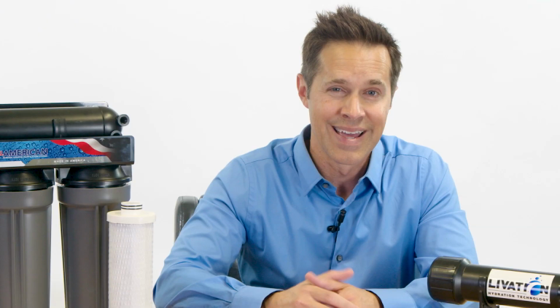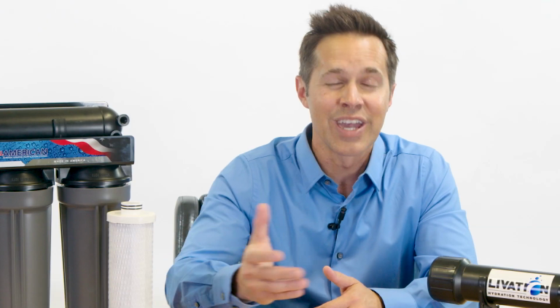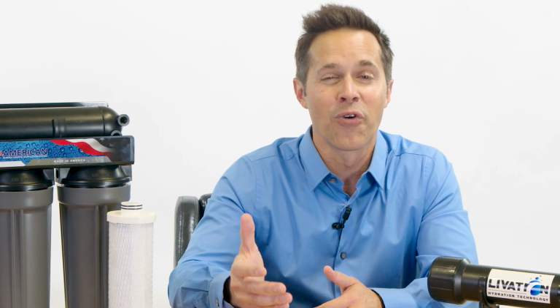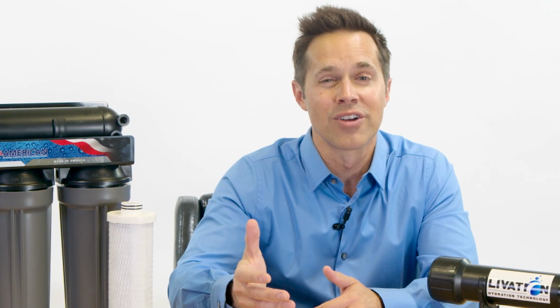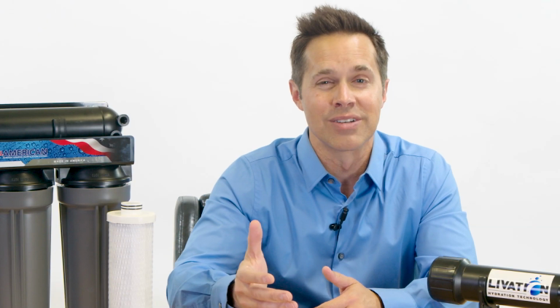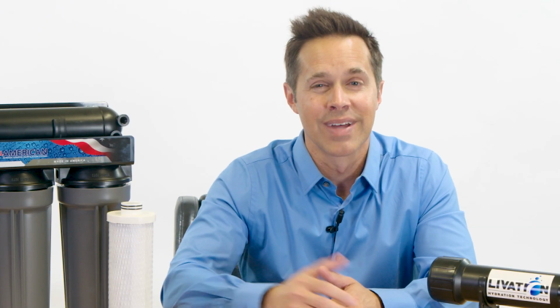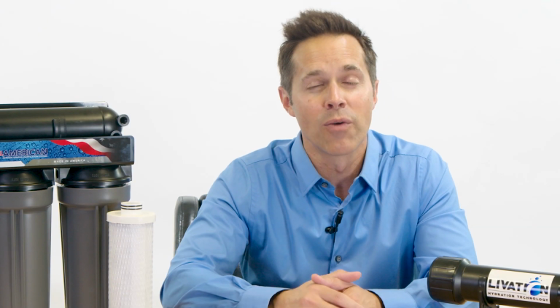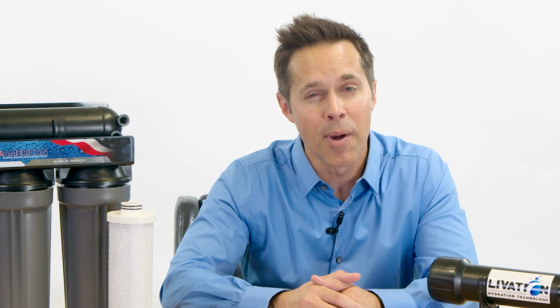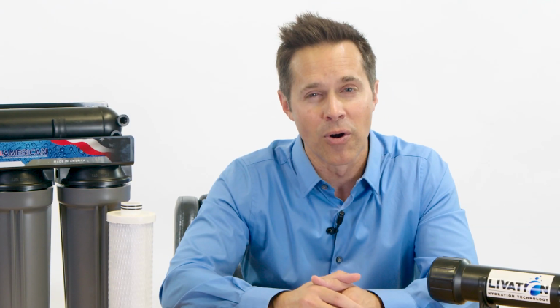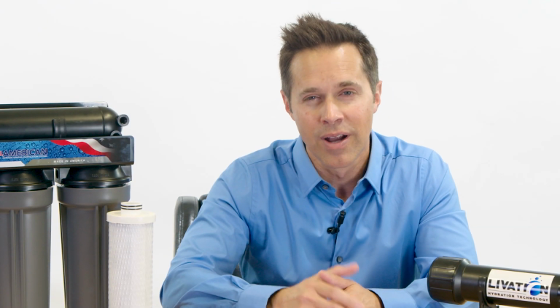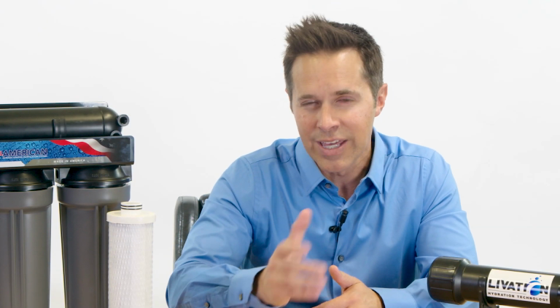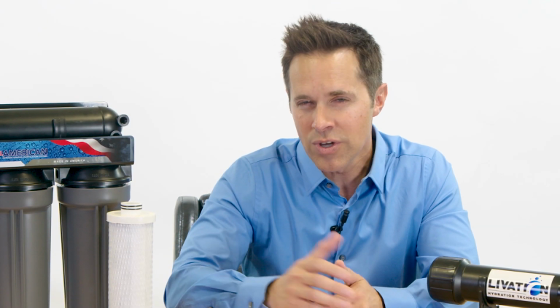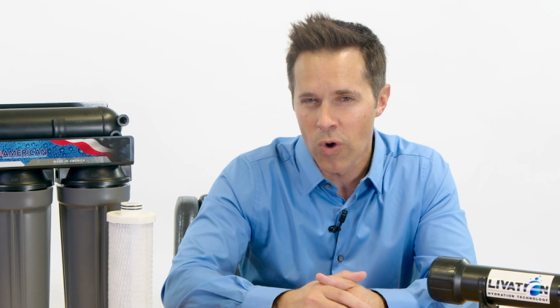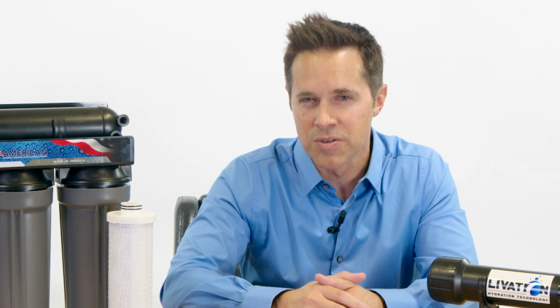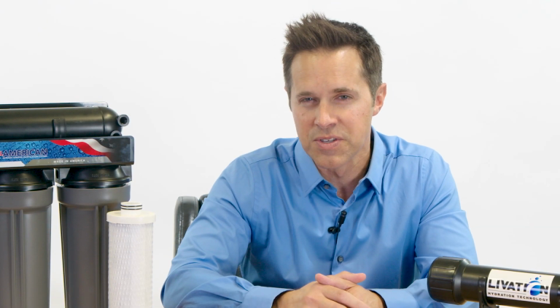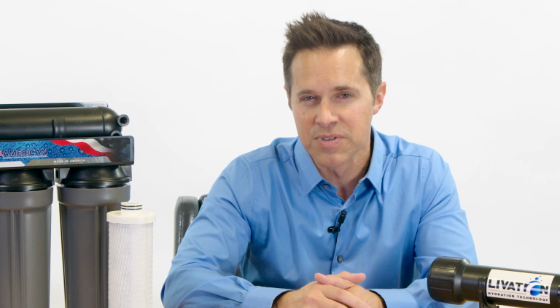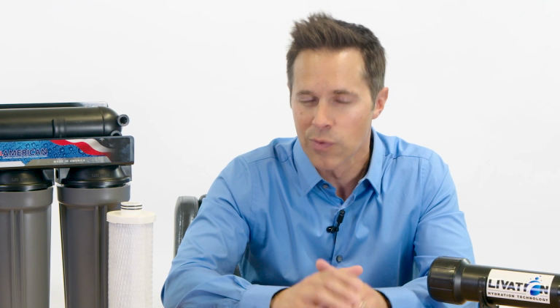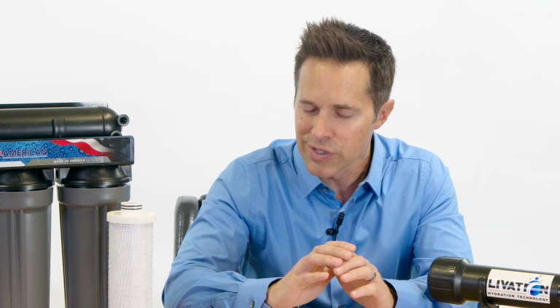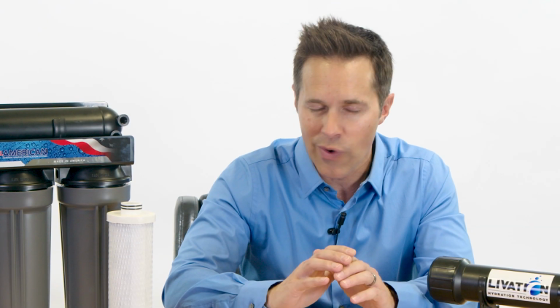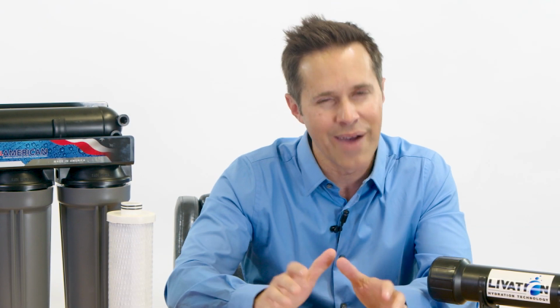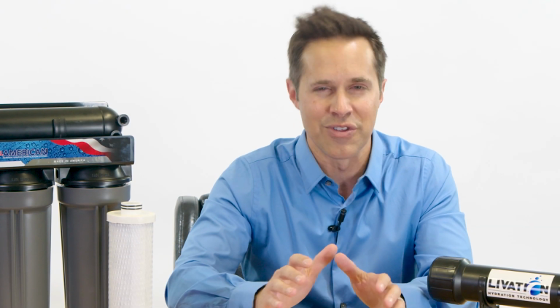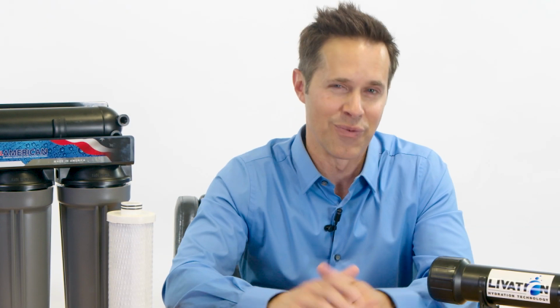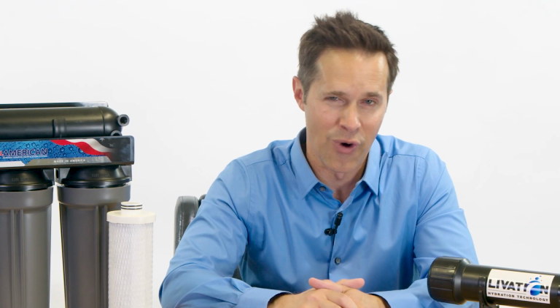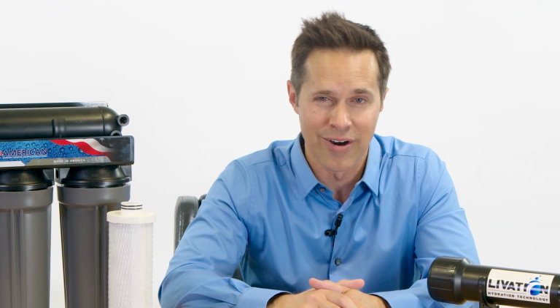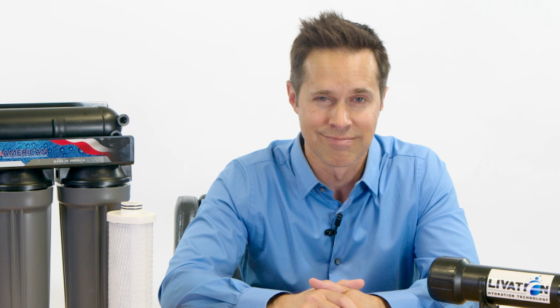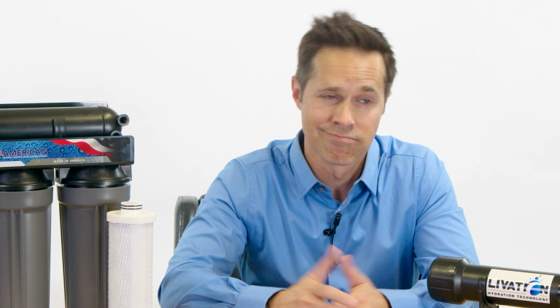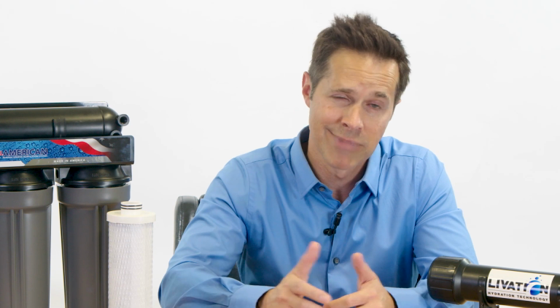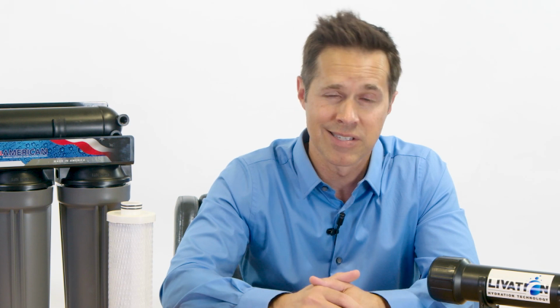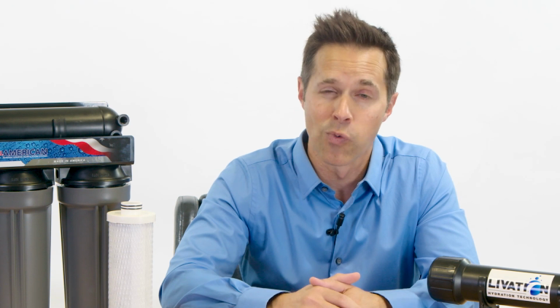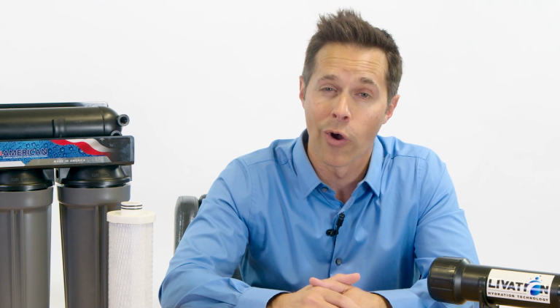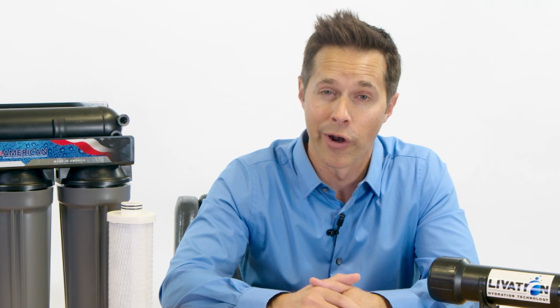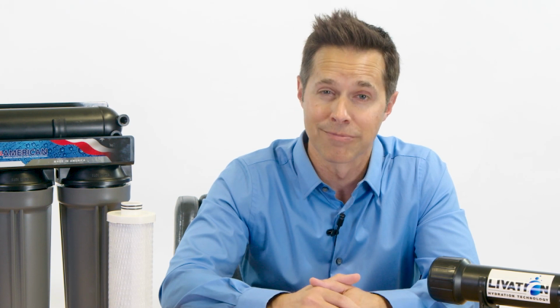Thank you for watching, and remember, at U.S. Water Systems, we do everything with water — except walk on it.